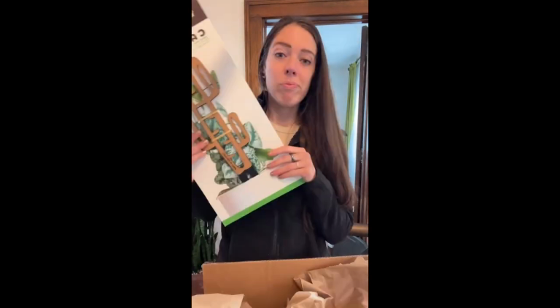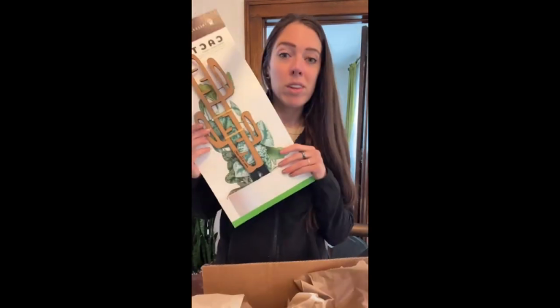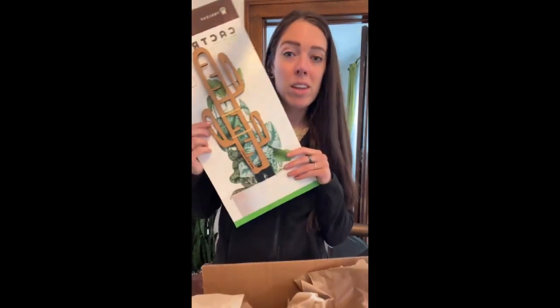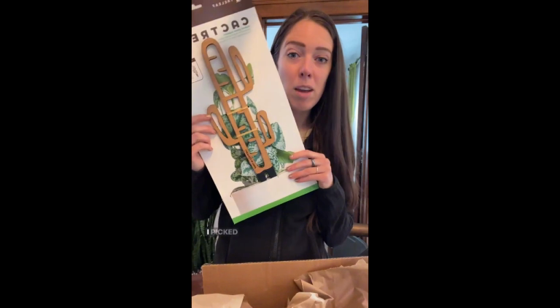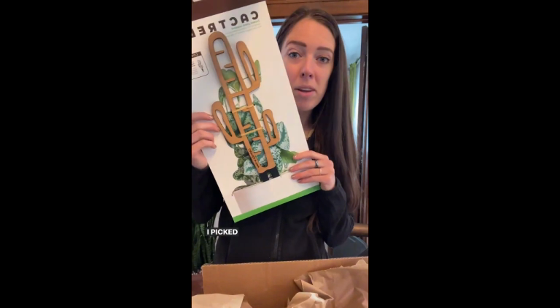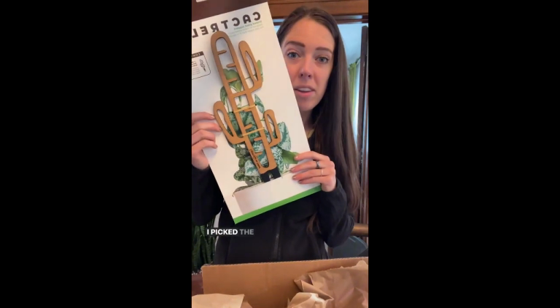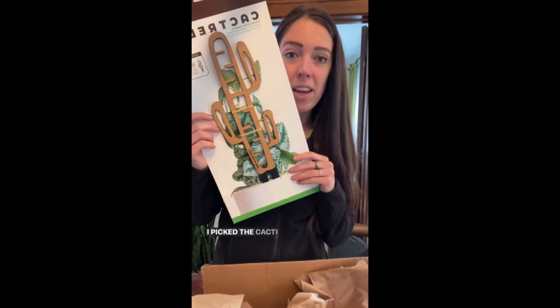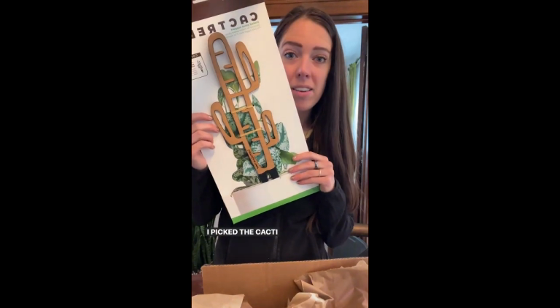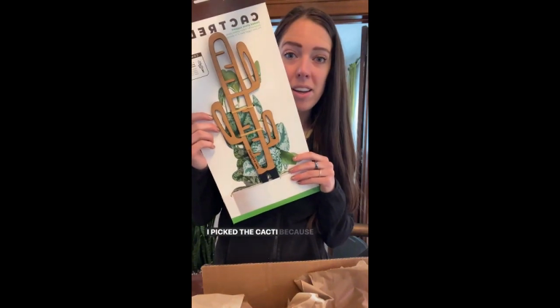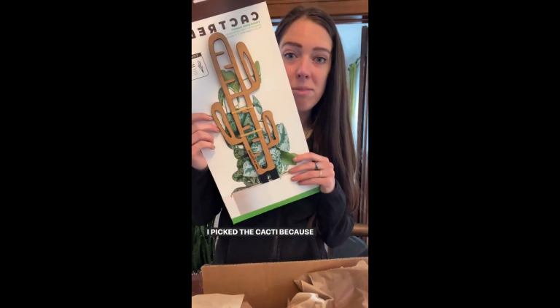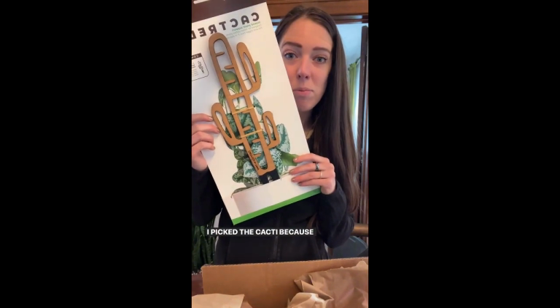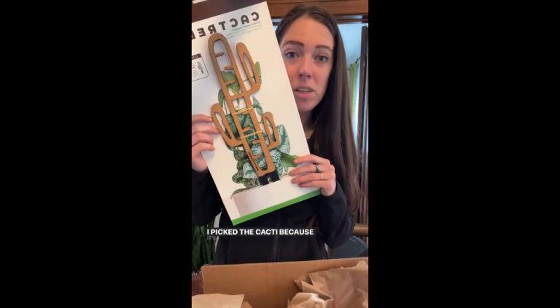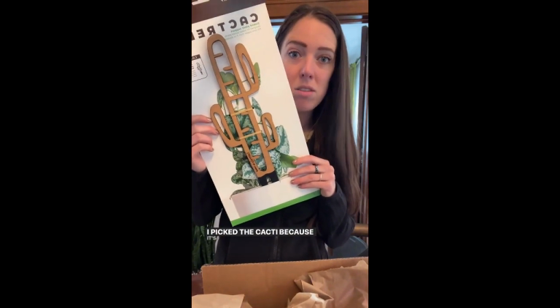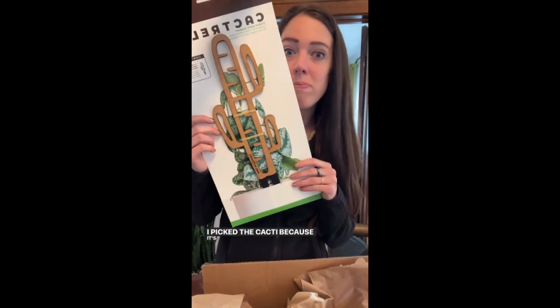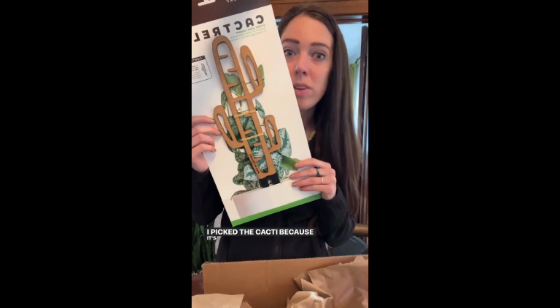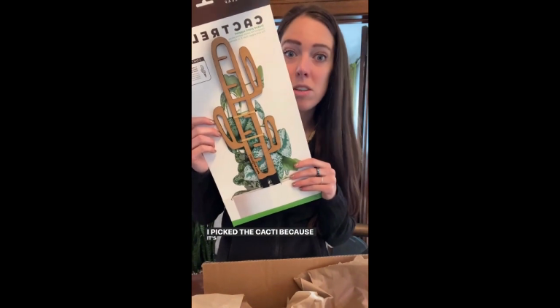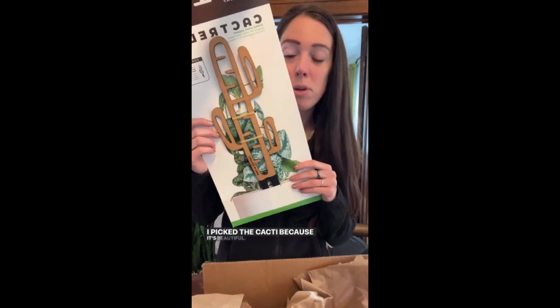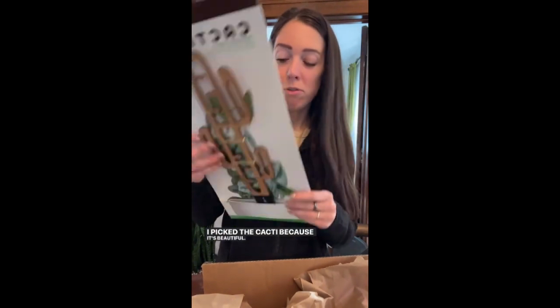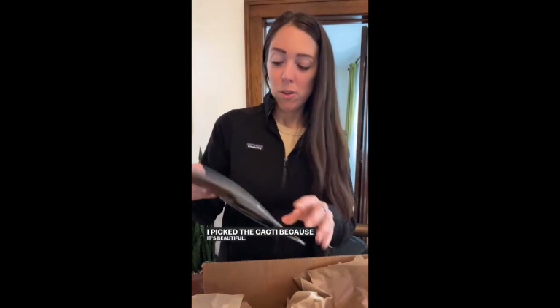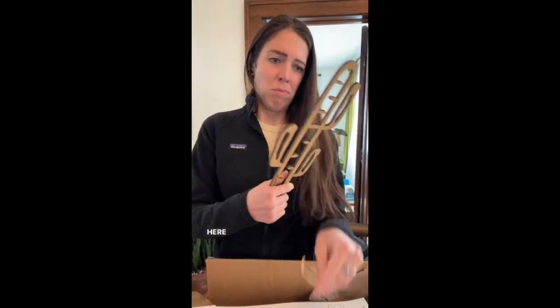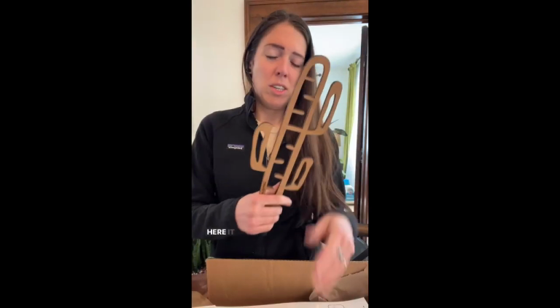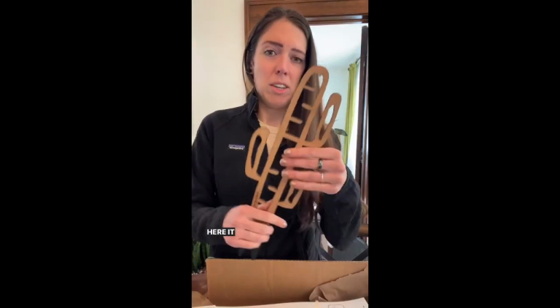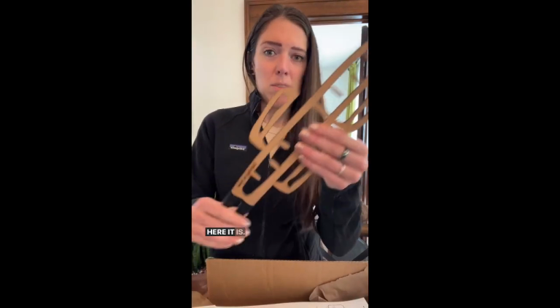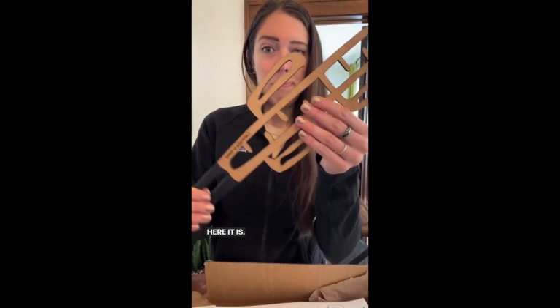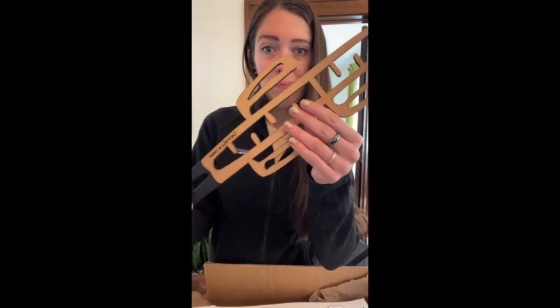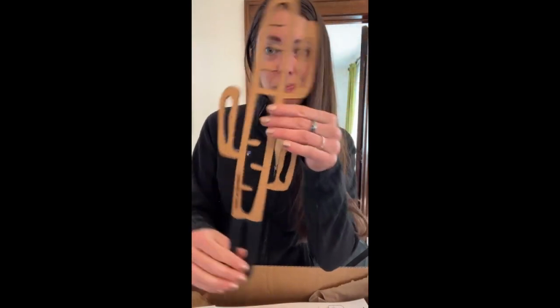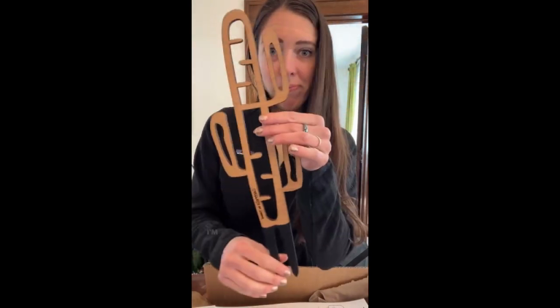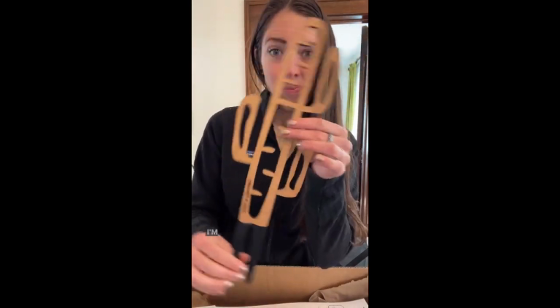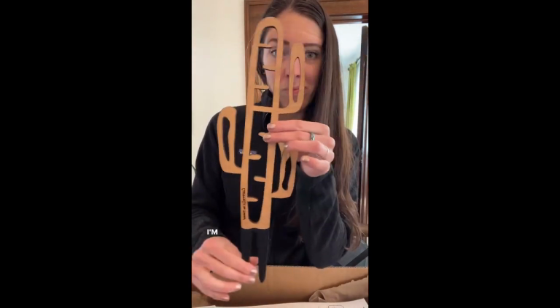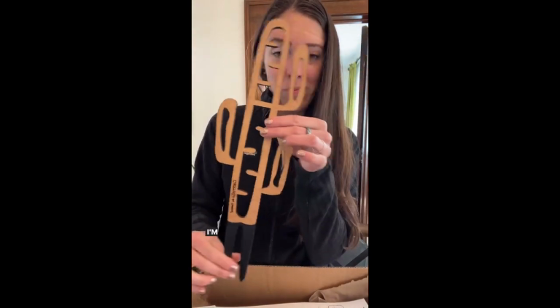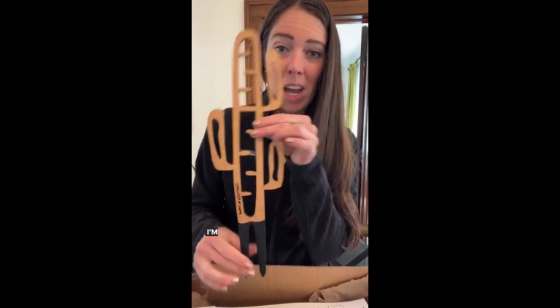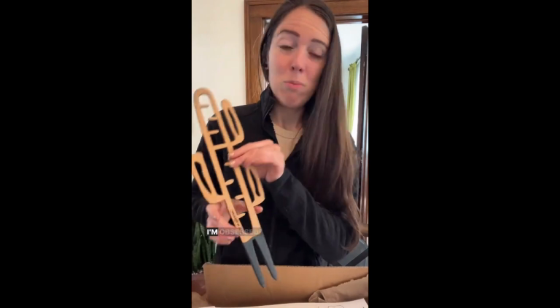I picked the cacti because it's beautiful. Here it is. I'm obsessed.